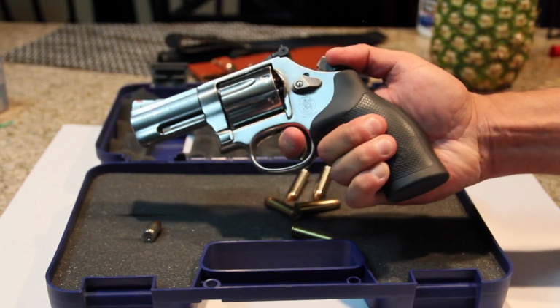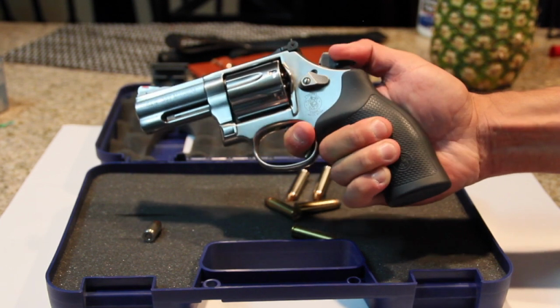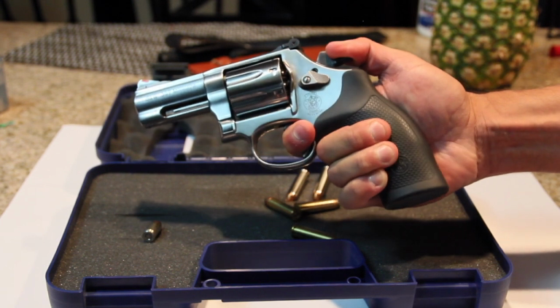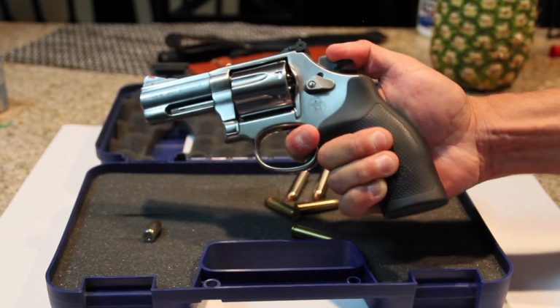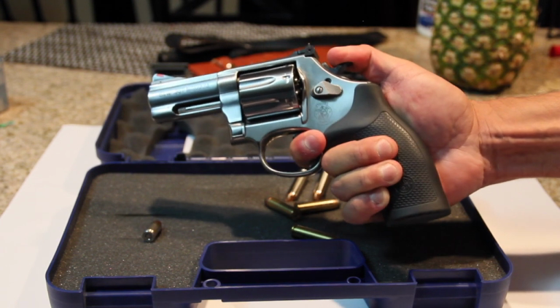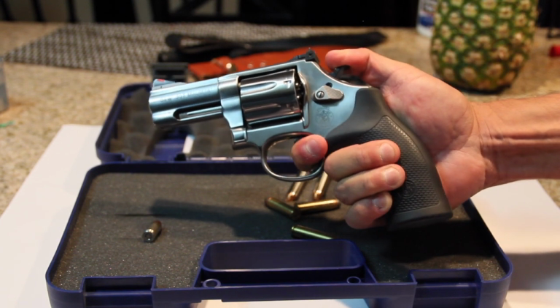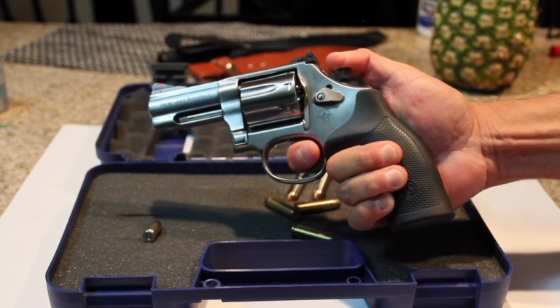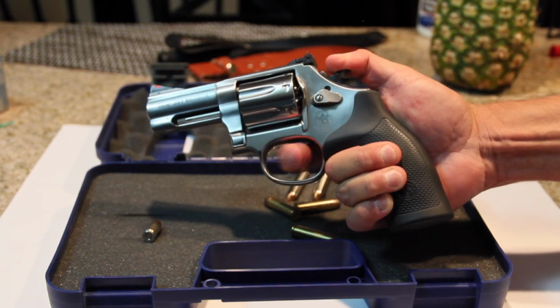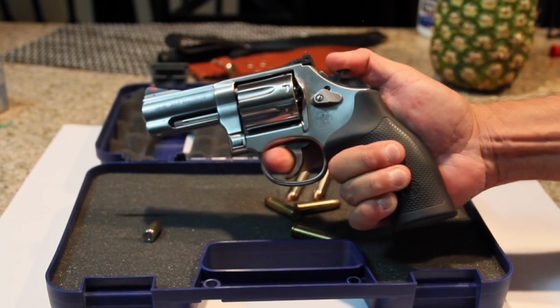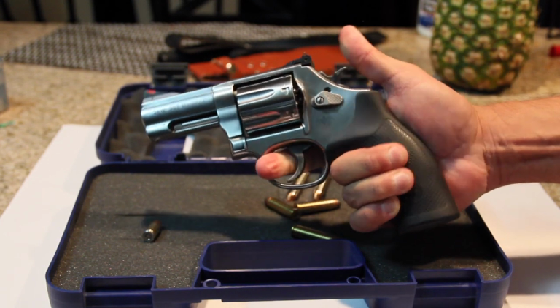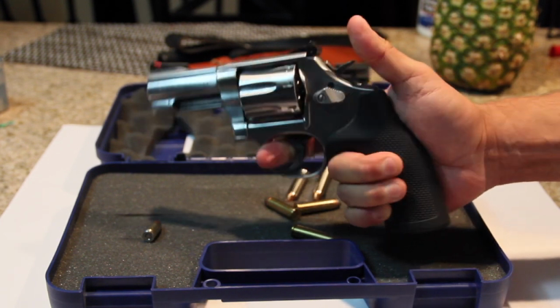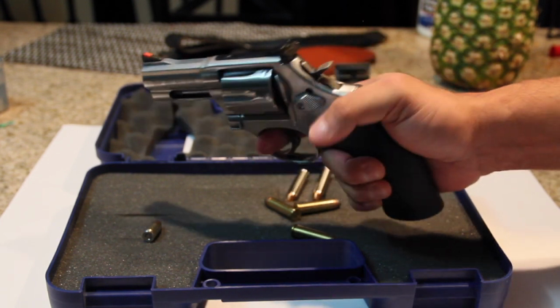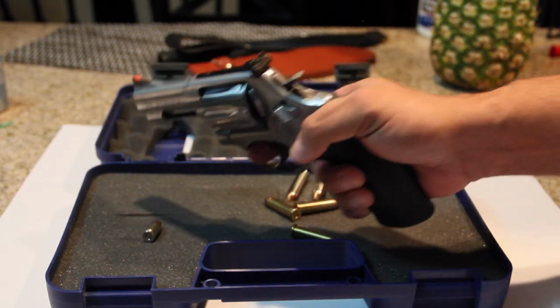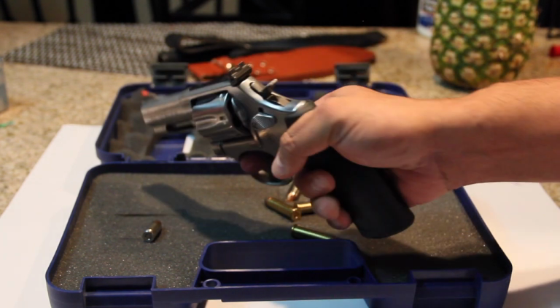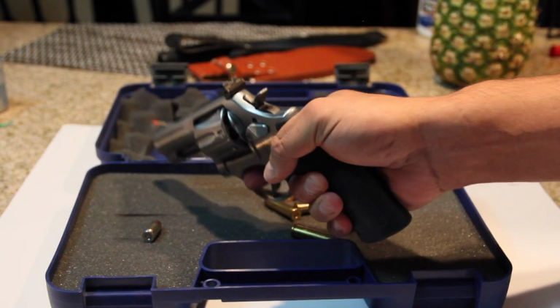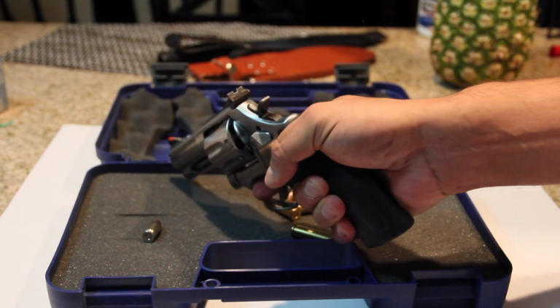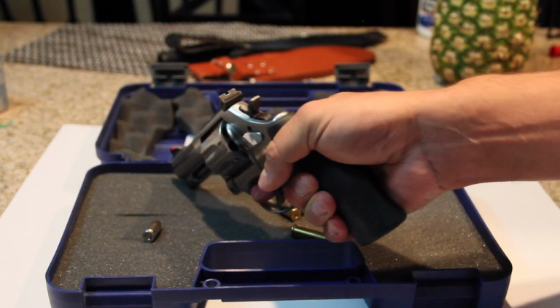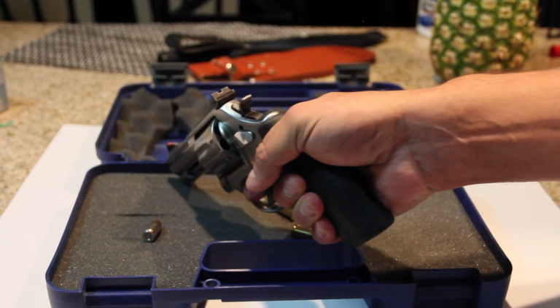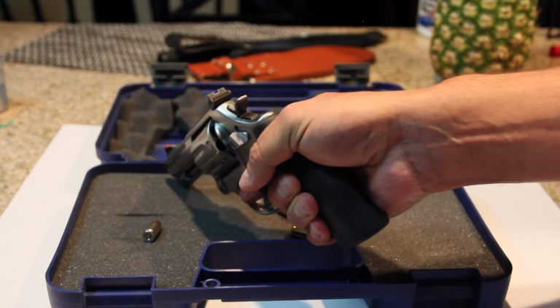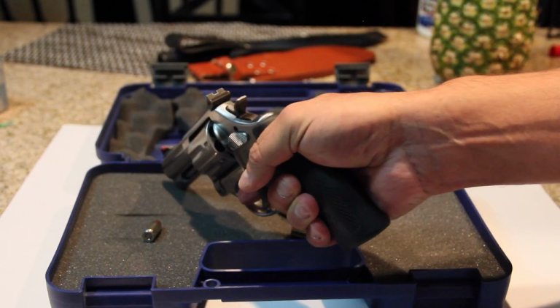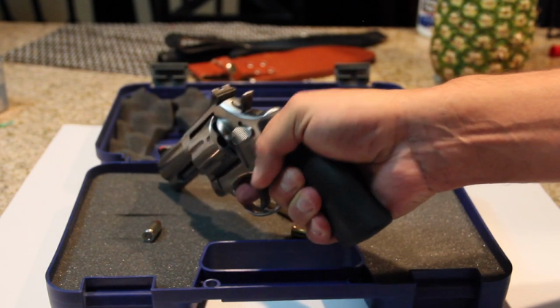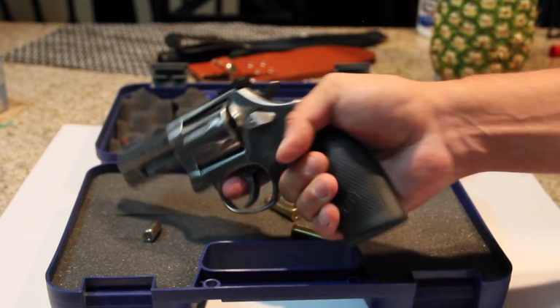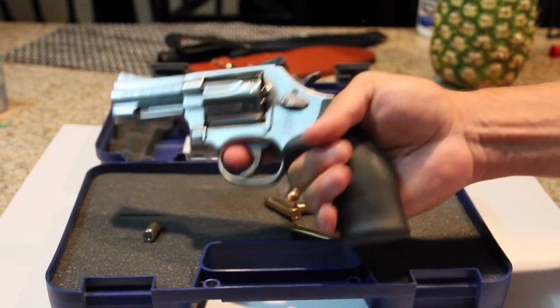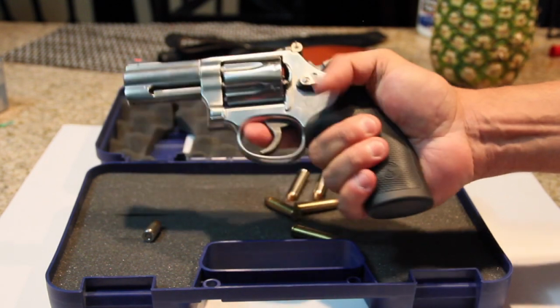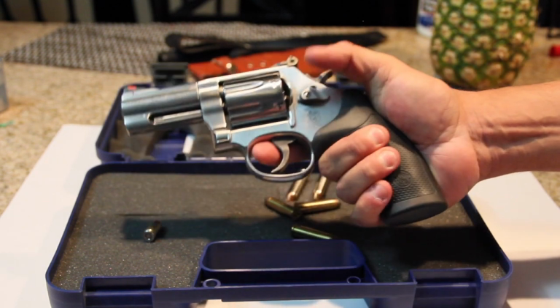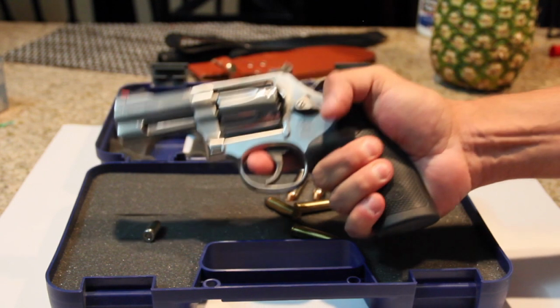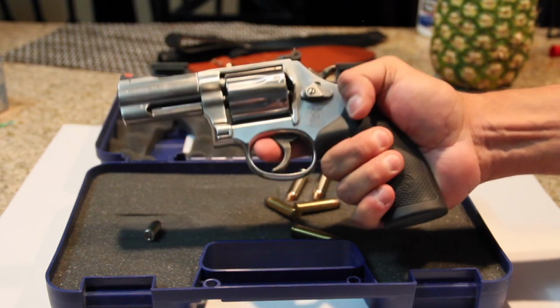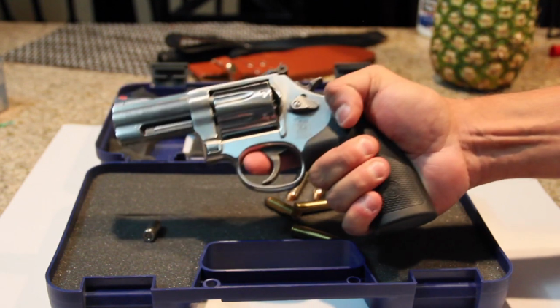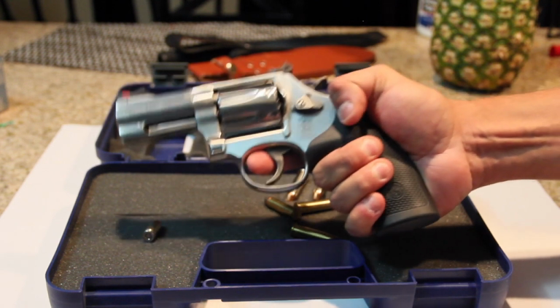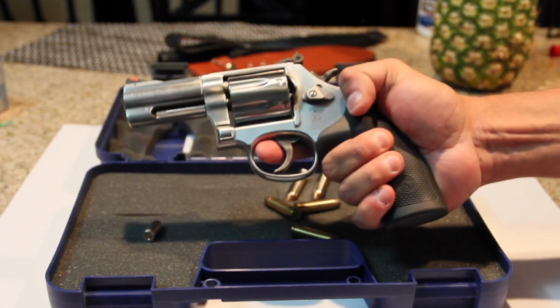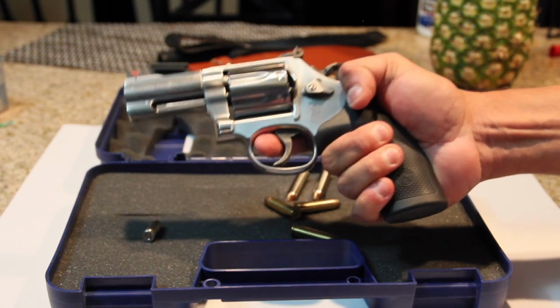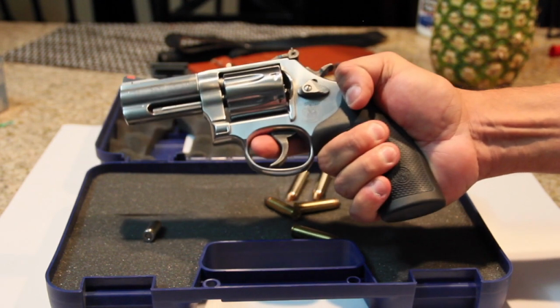I love this gun. Look at the sights — it's just a beautiful gun.